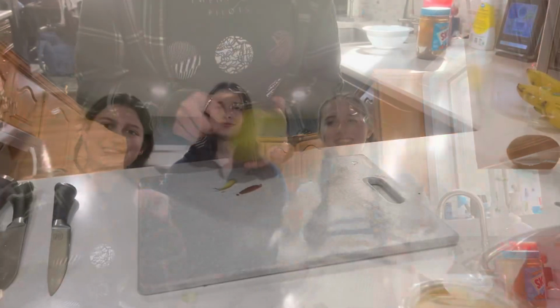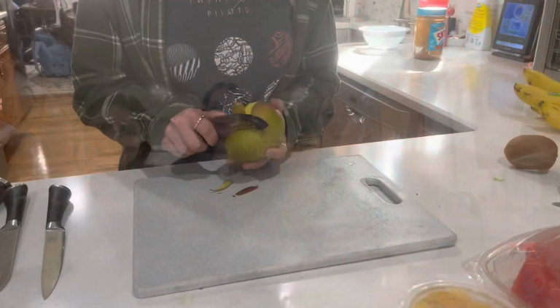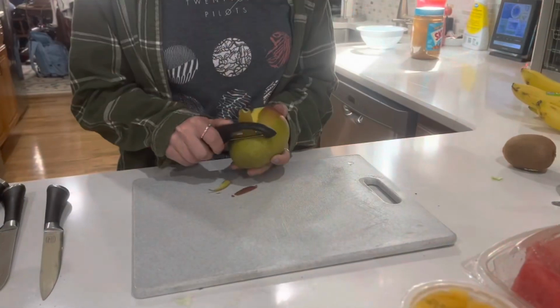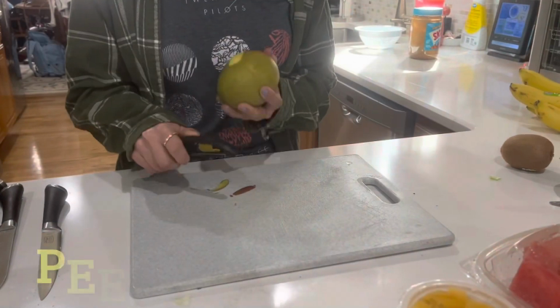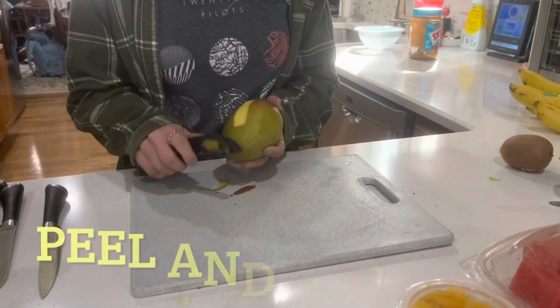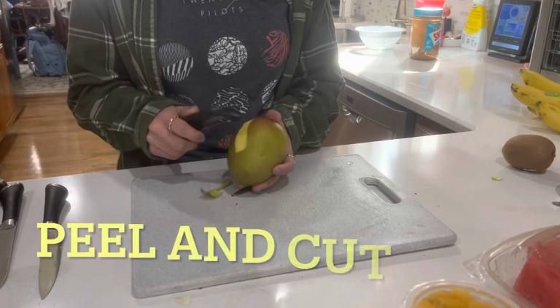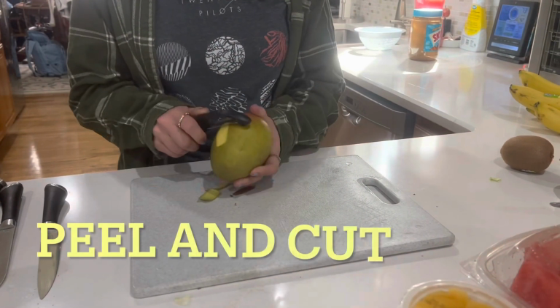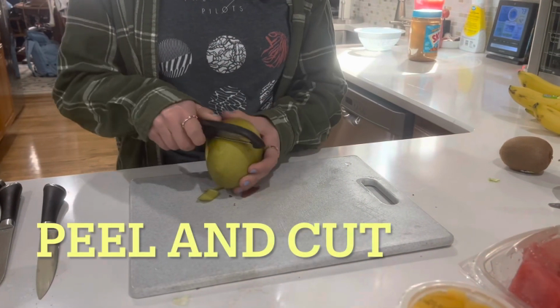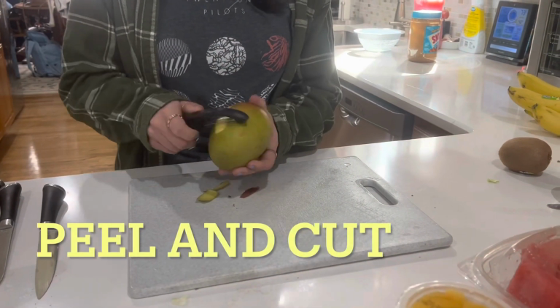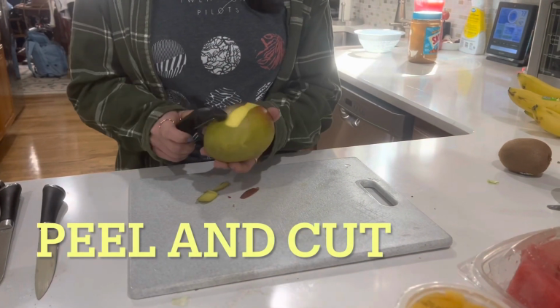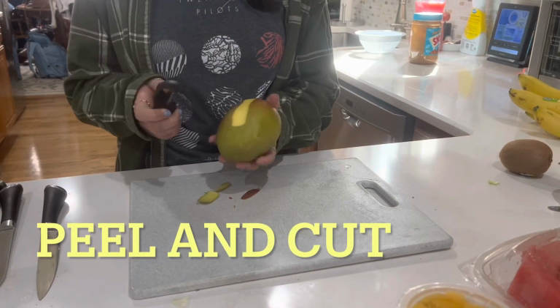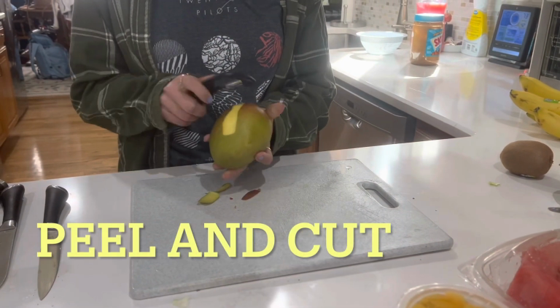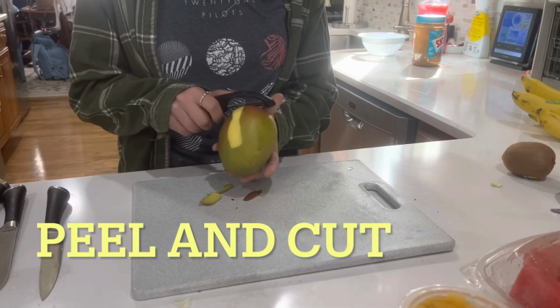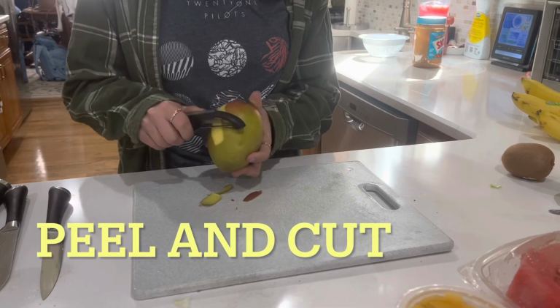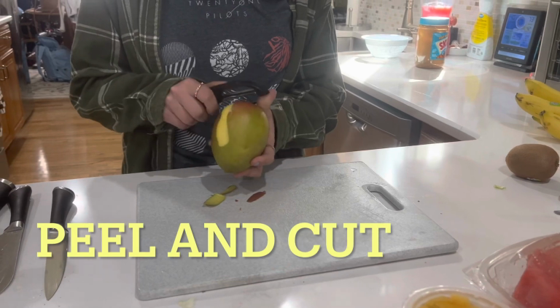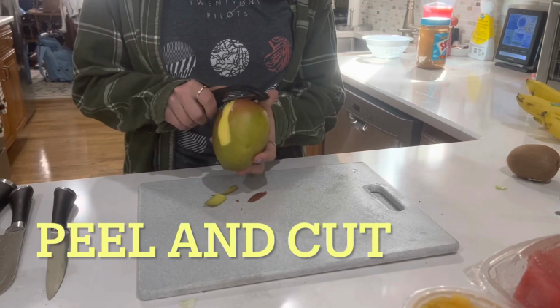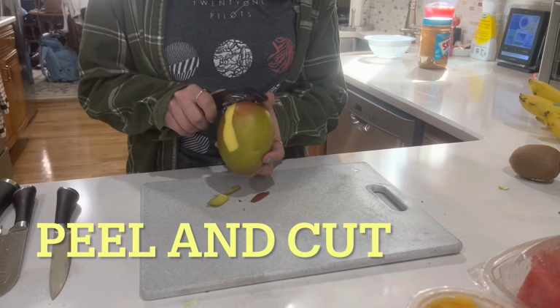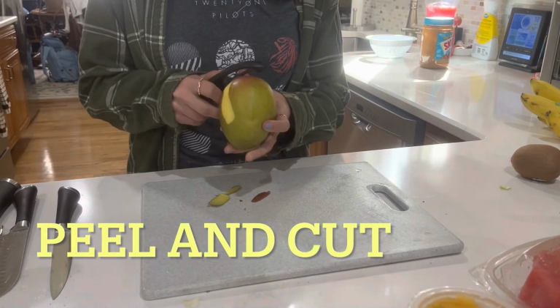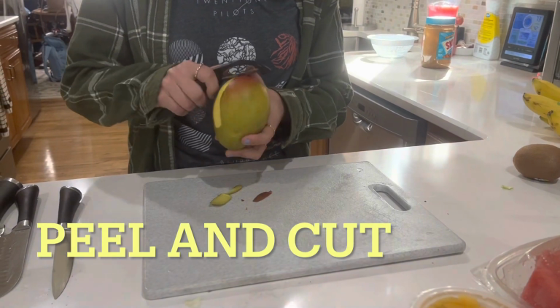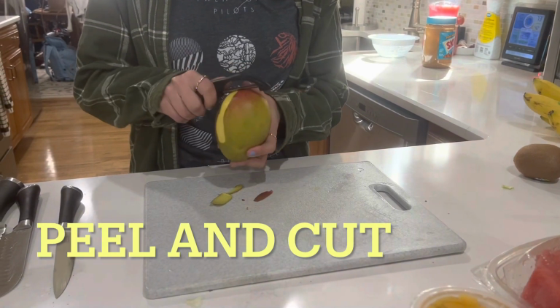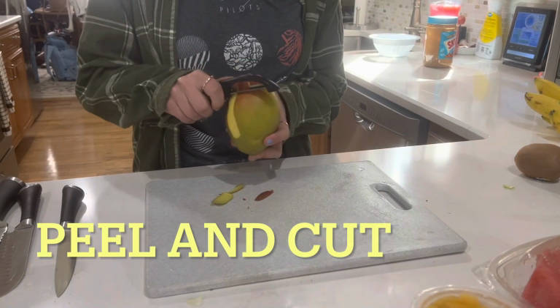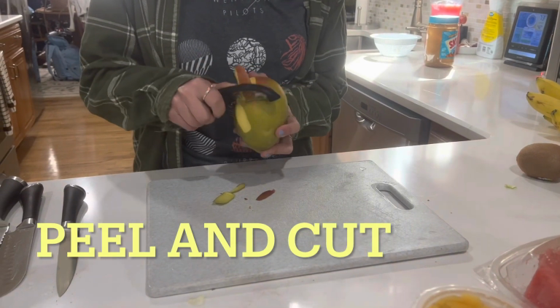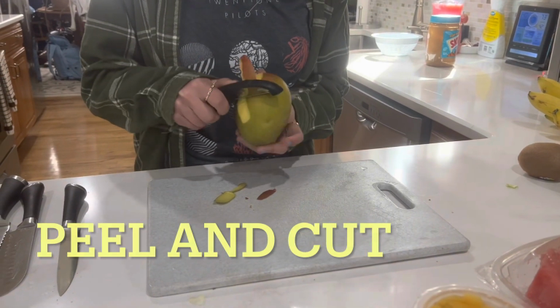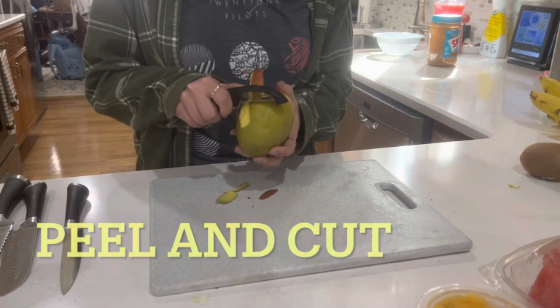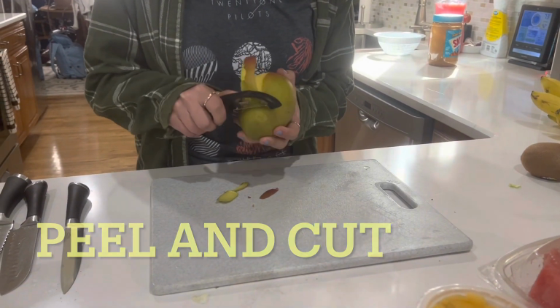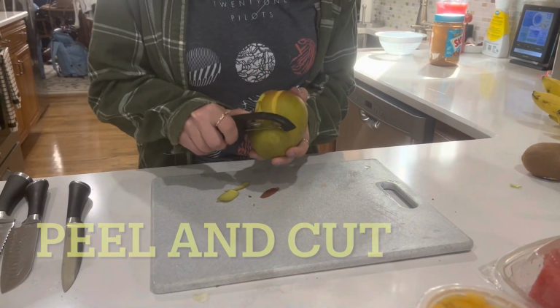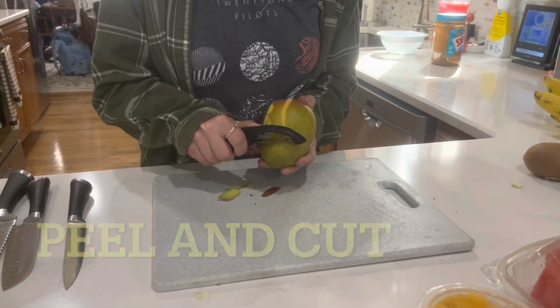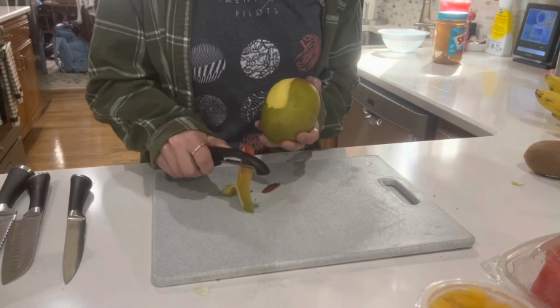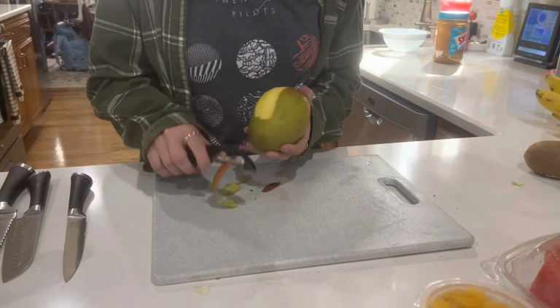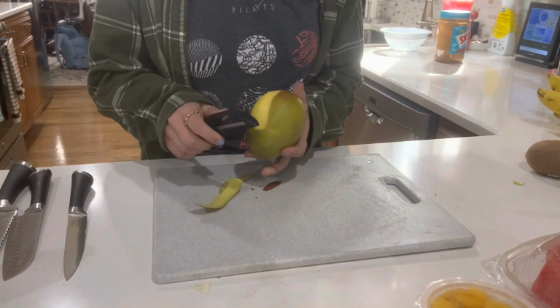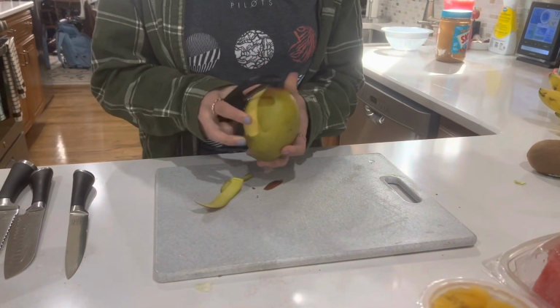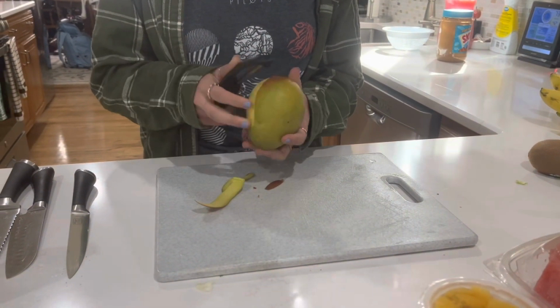To begin making this recipe, you're going to want to peel a mango. Then you will cut it up and make sure you cut out the seed in the middle.